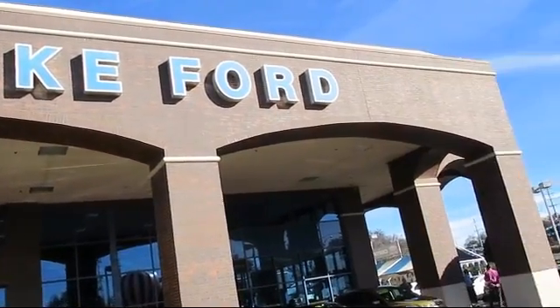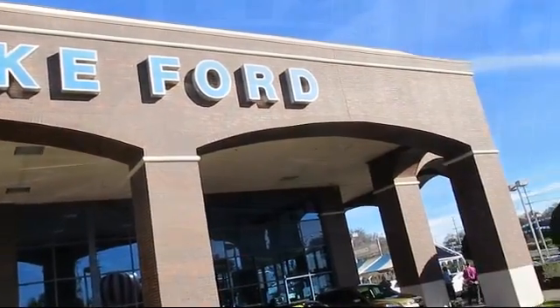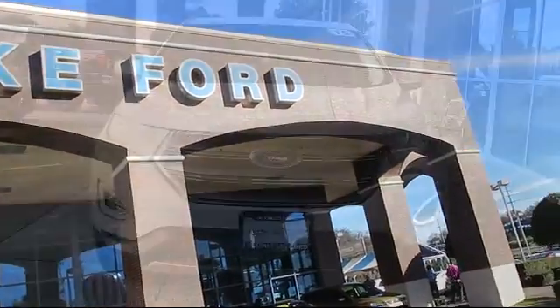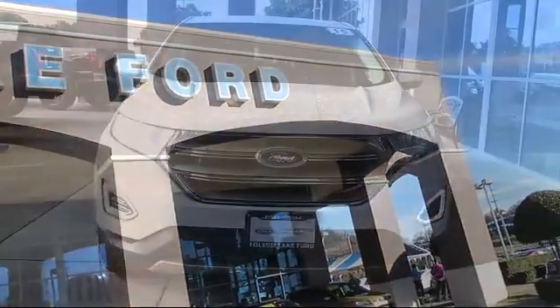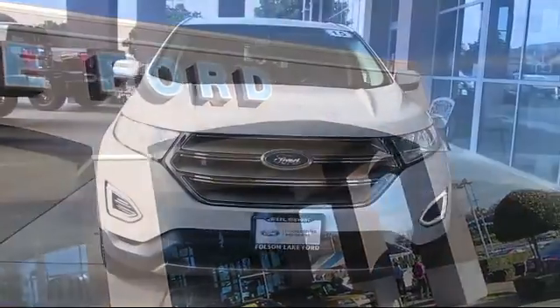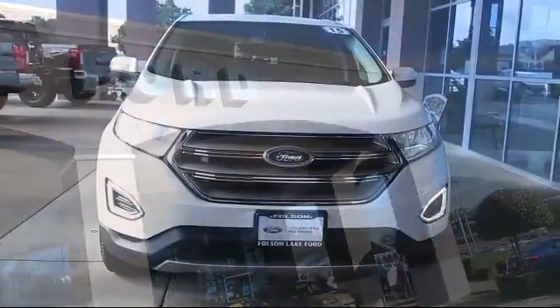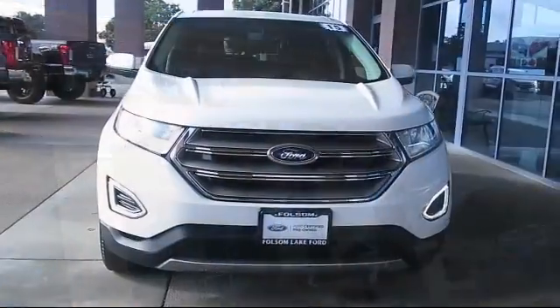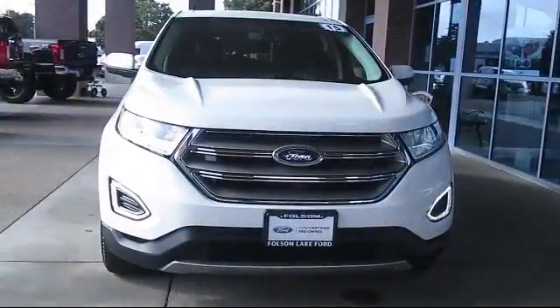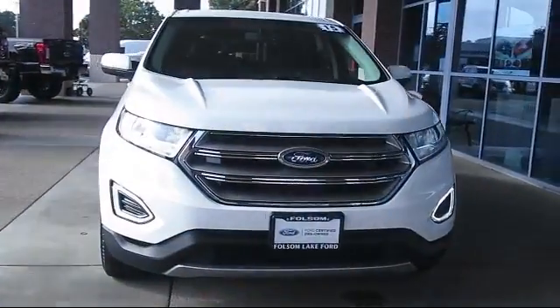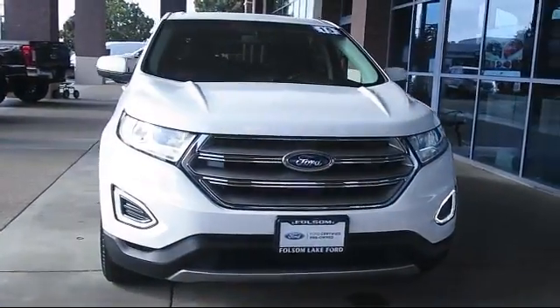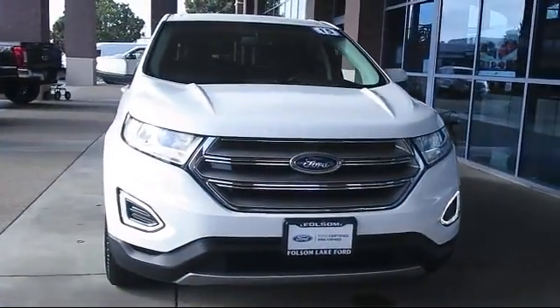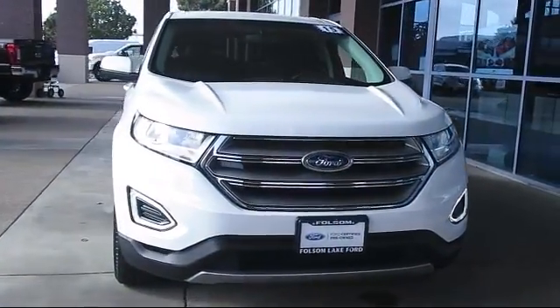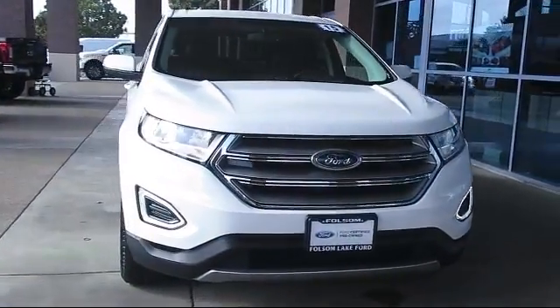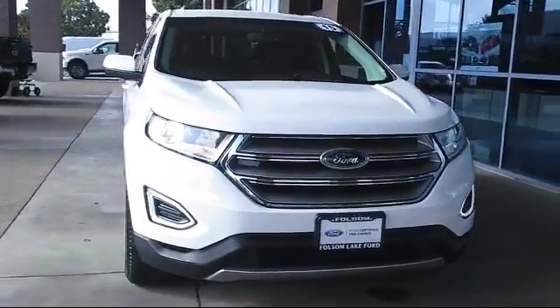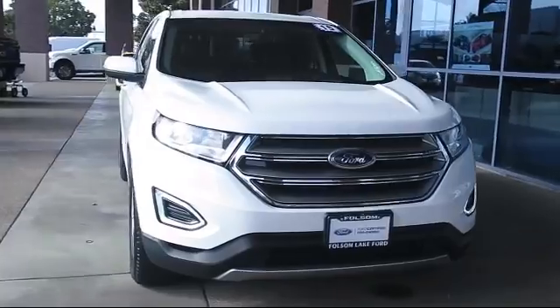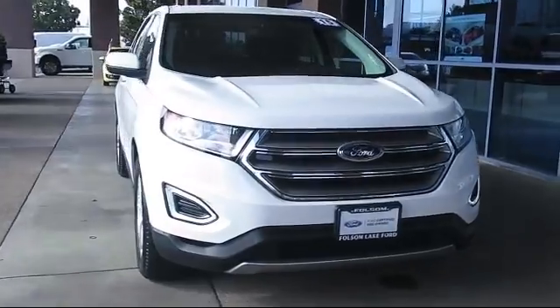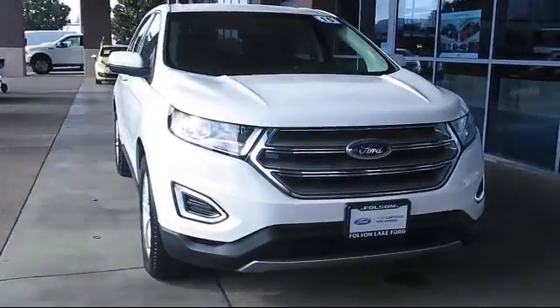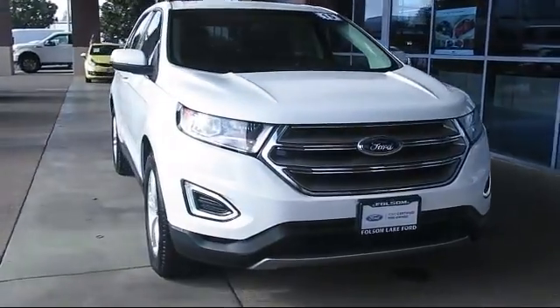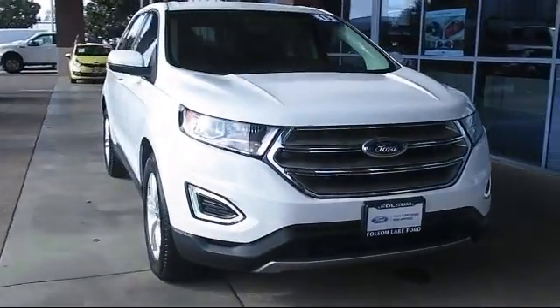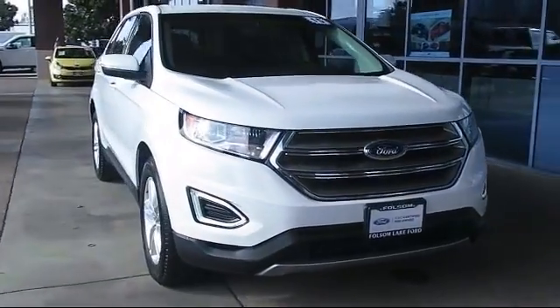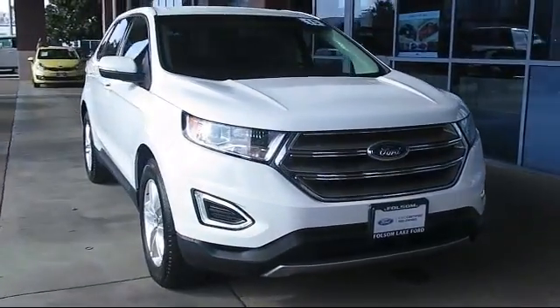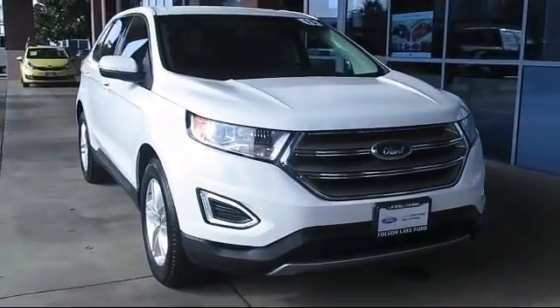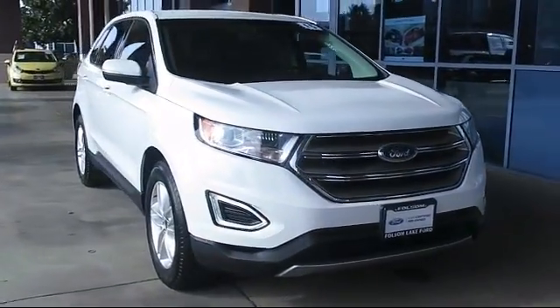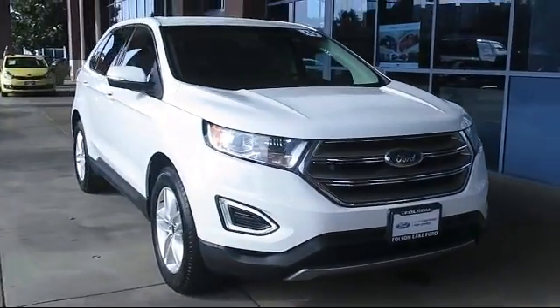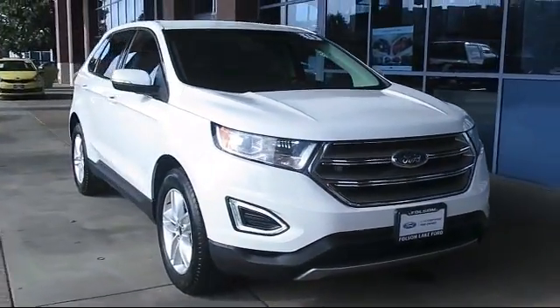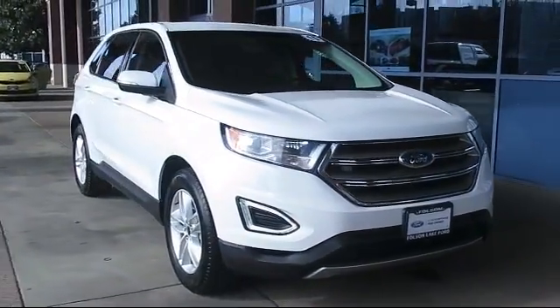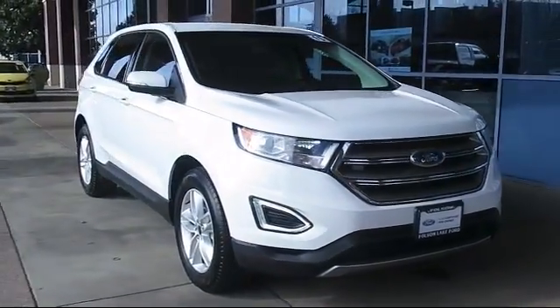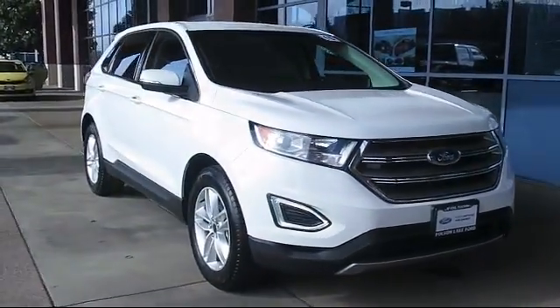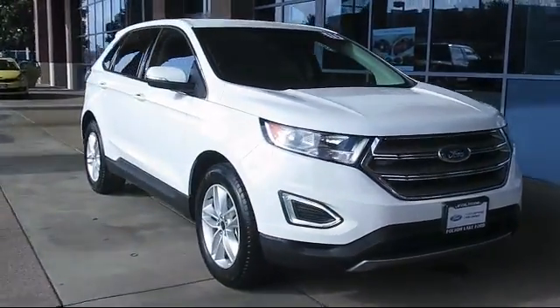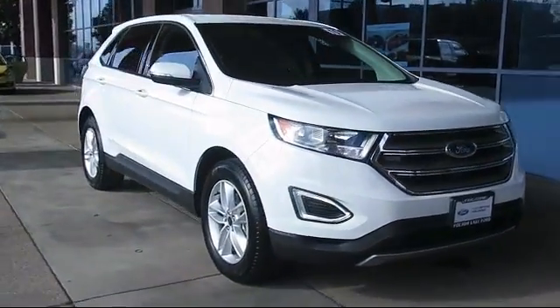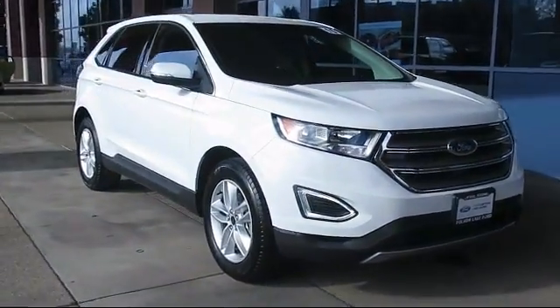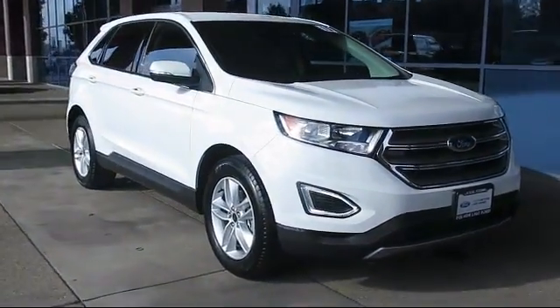And here's another look at a great vehicle from our huge selection of pre-owned cars, trucks, and SUVs.